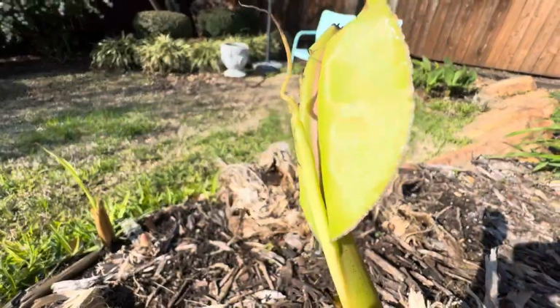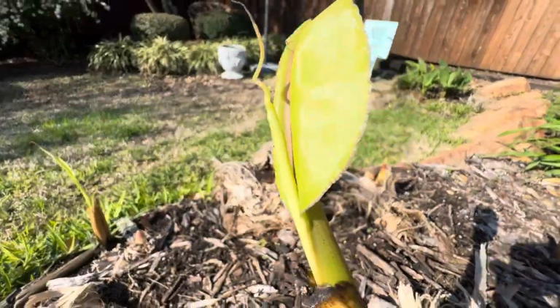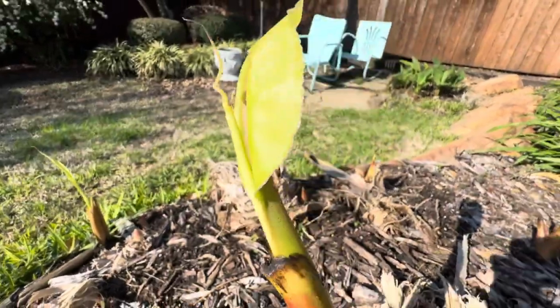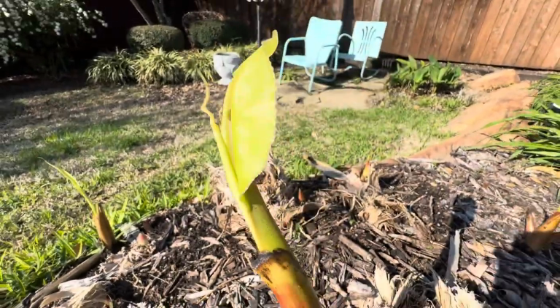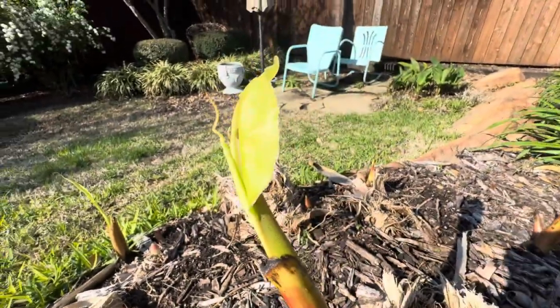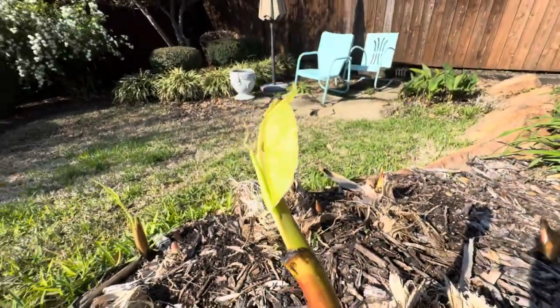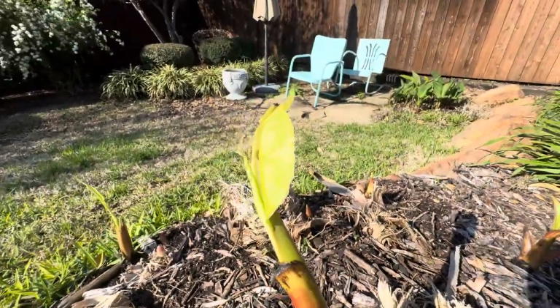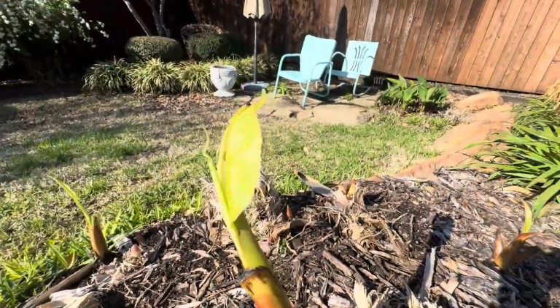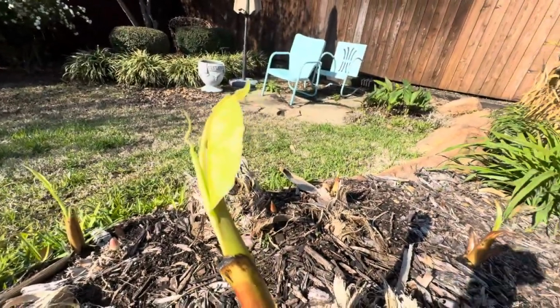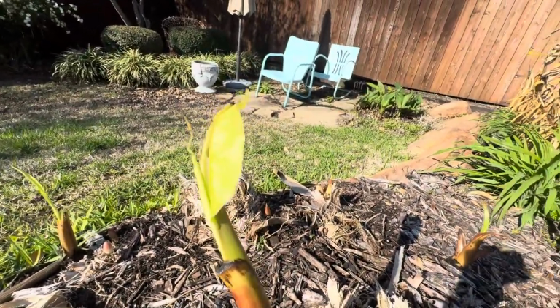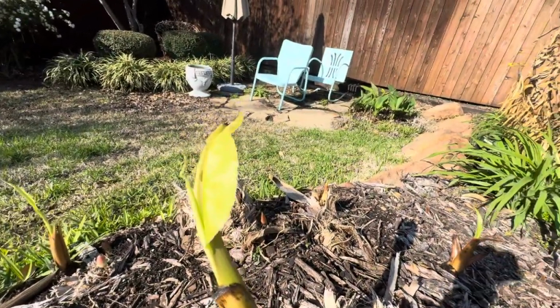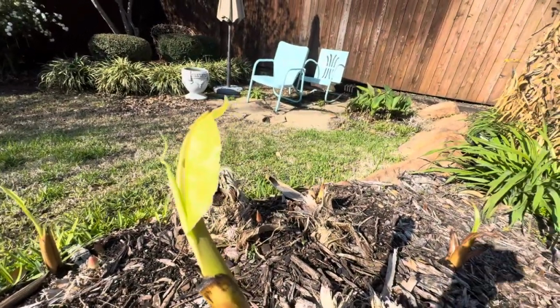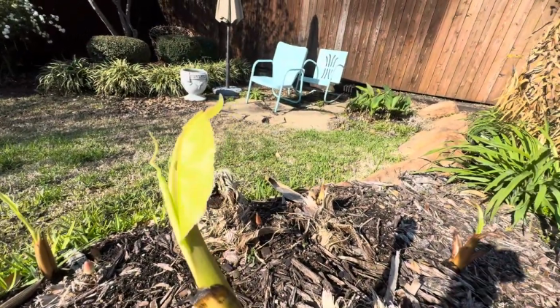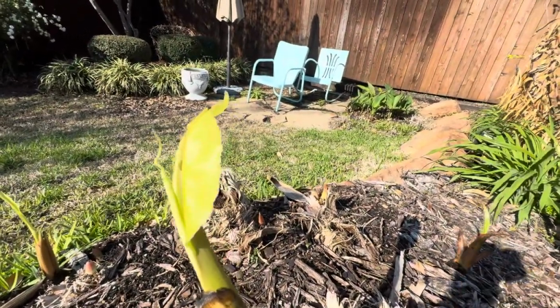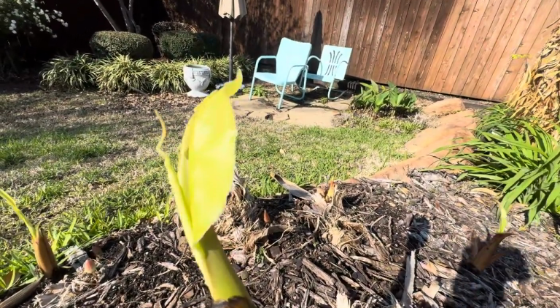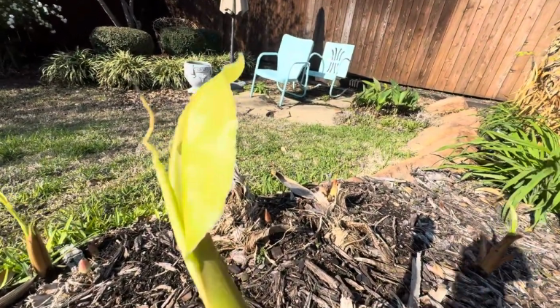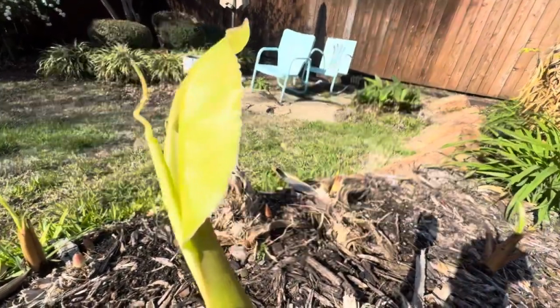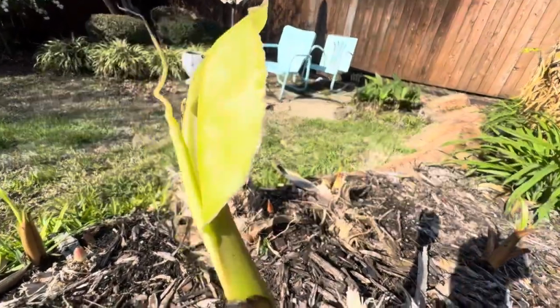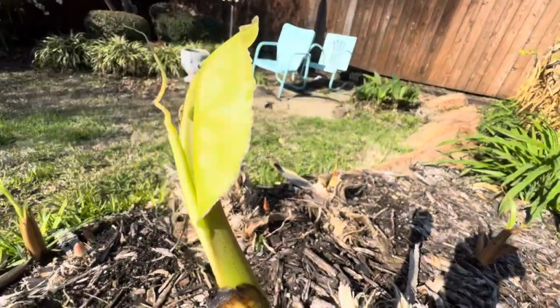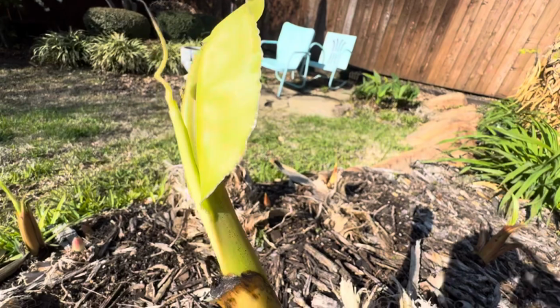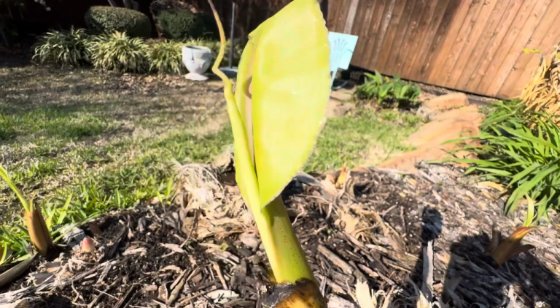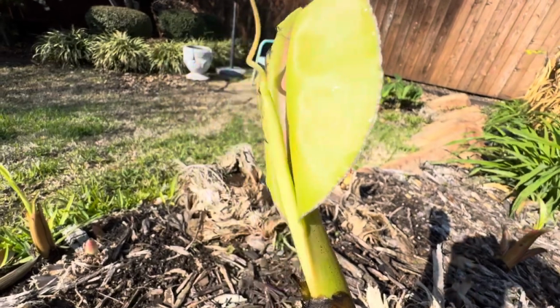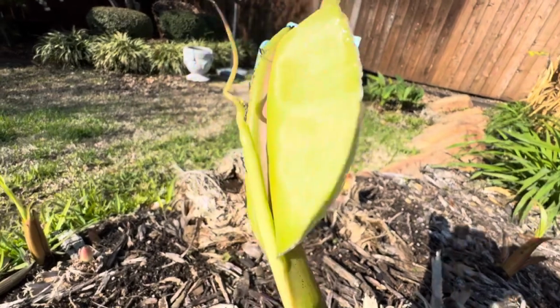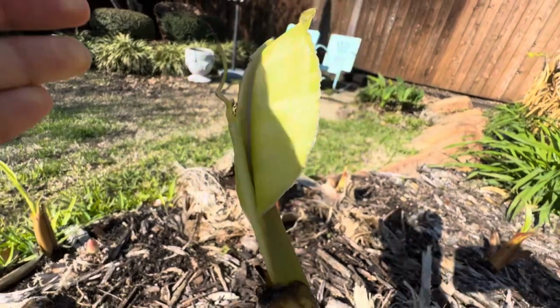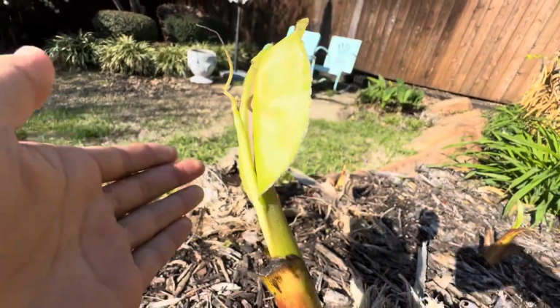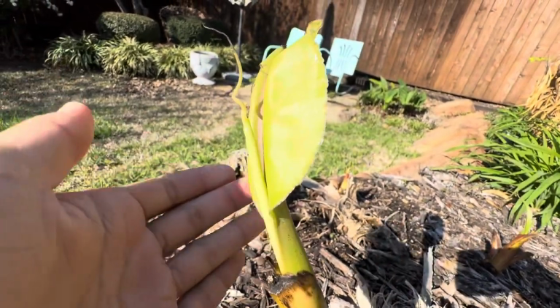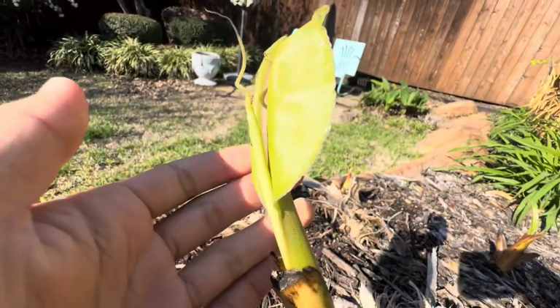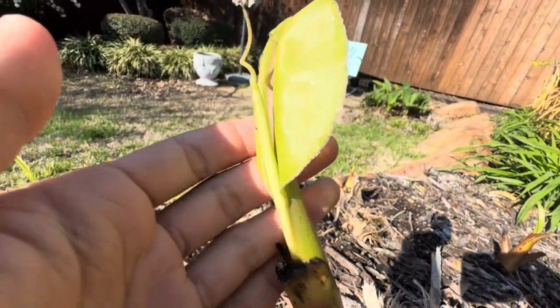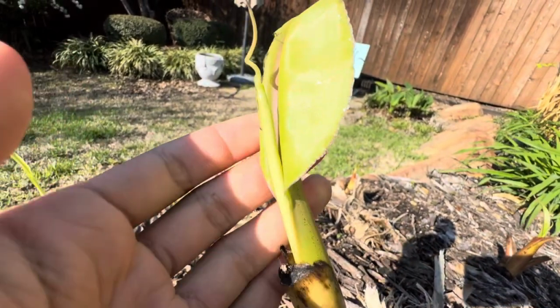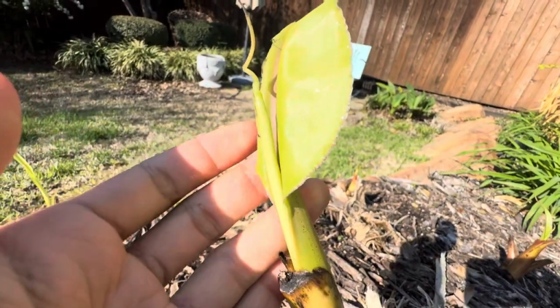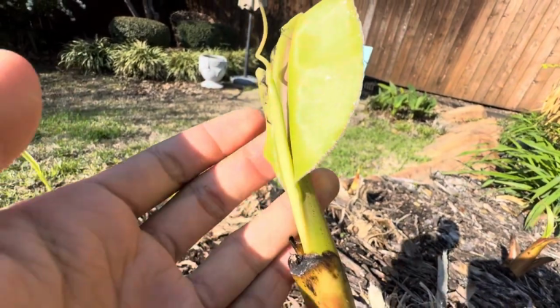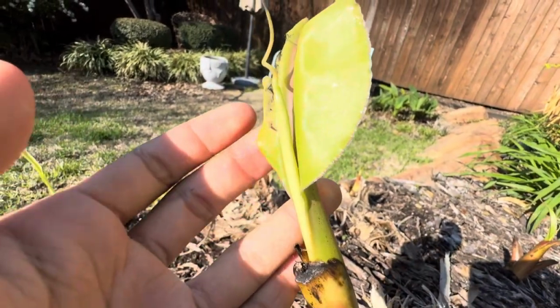What's up everybody, it's Blaine's Plant Vlog and this is the earliest time where we've had a banana plant produce its second leaf.